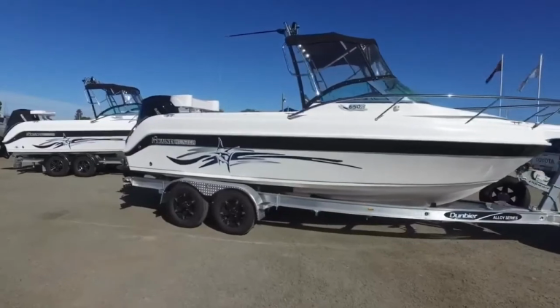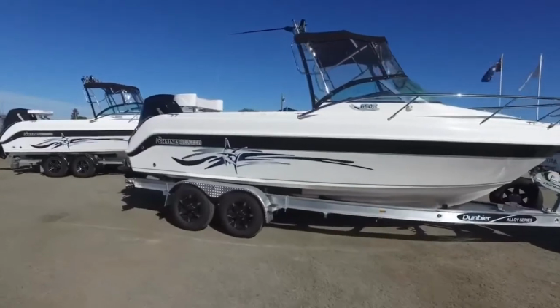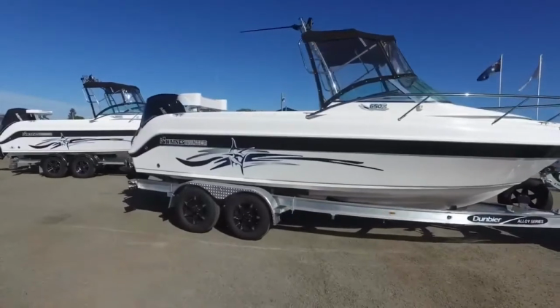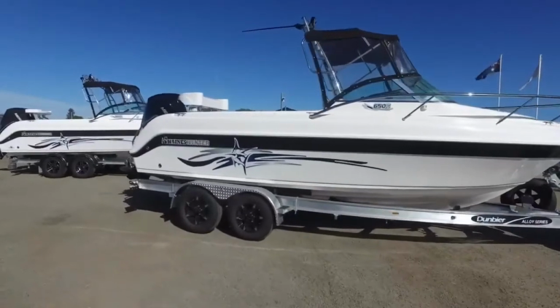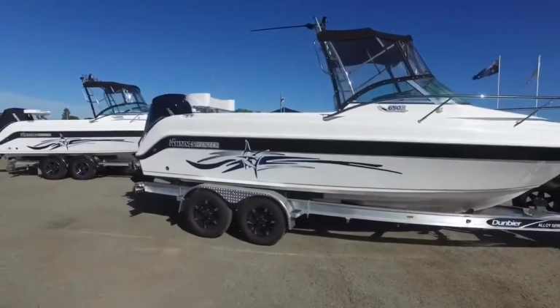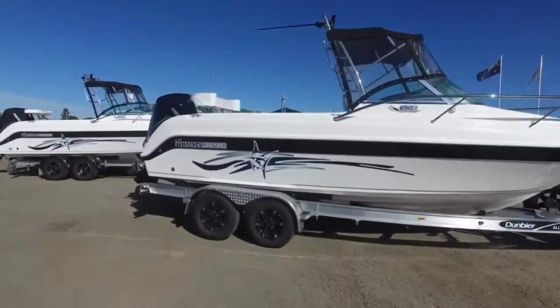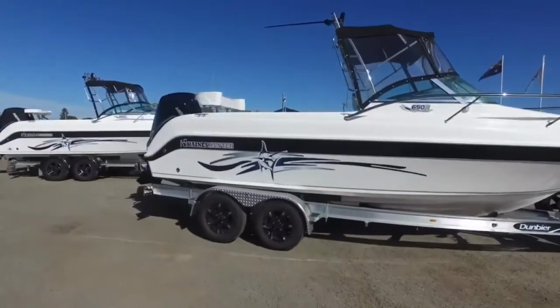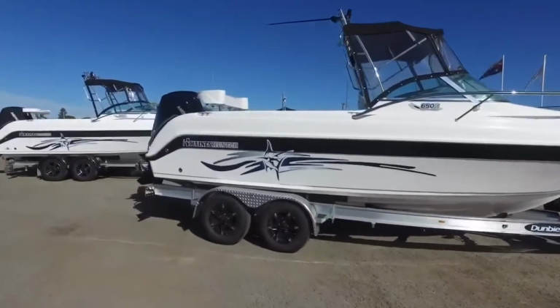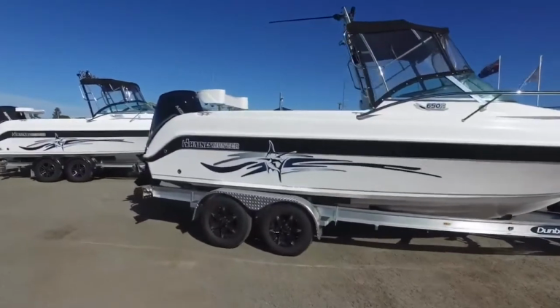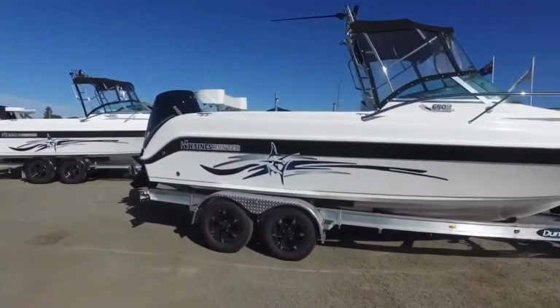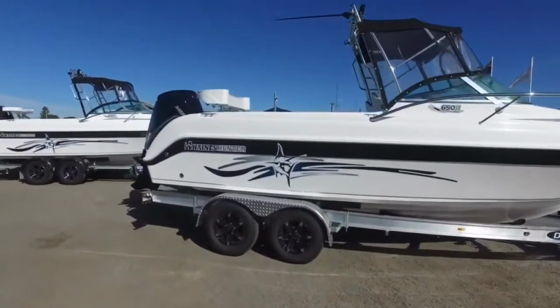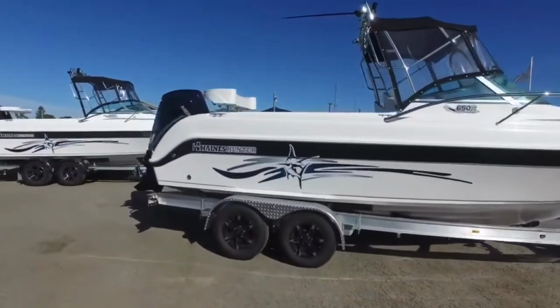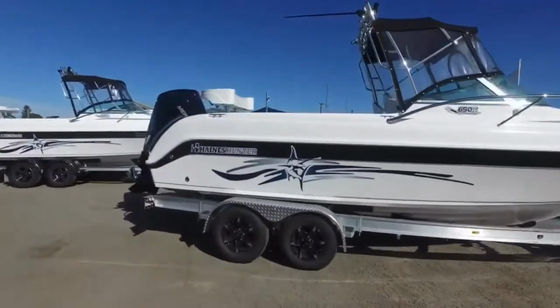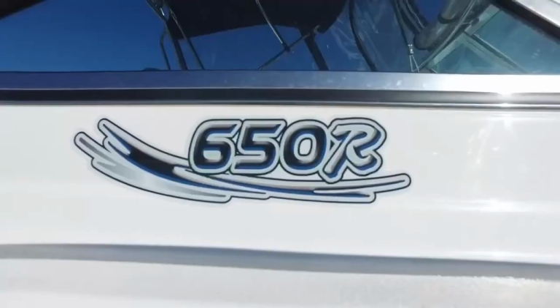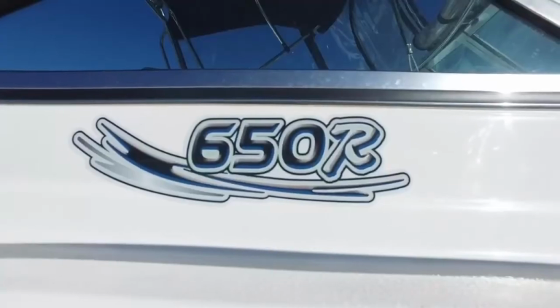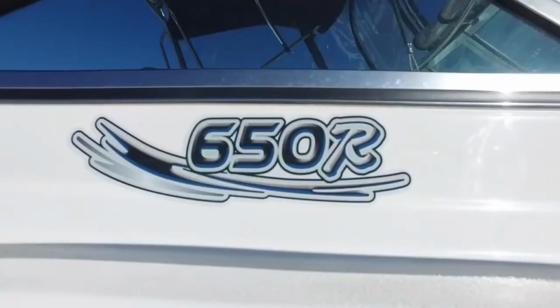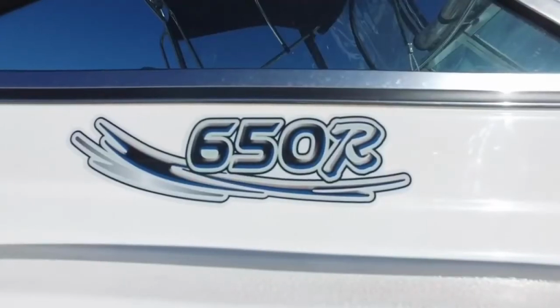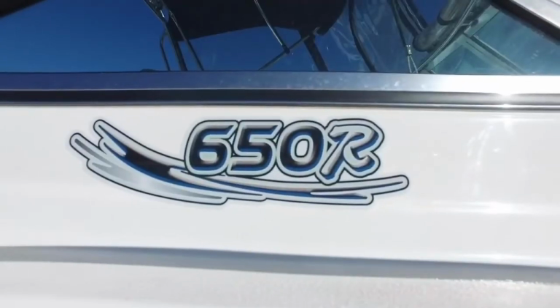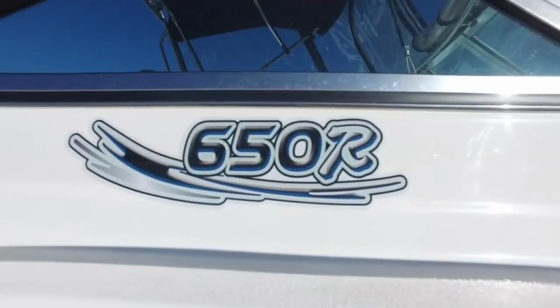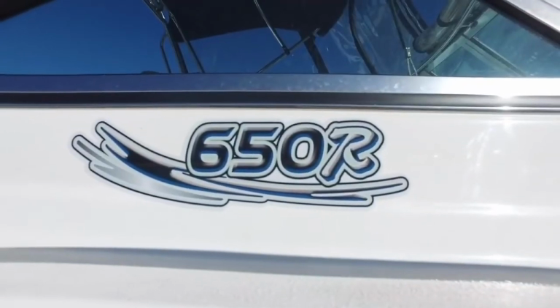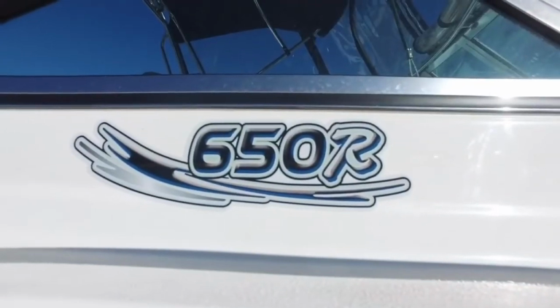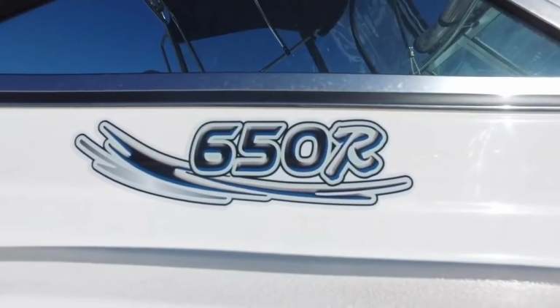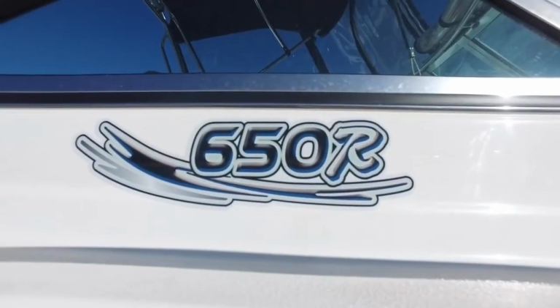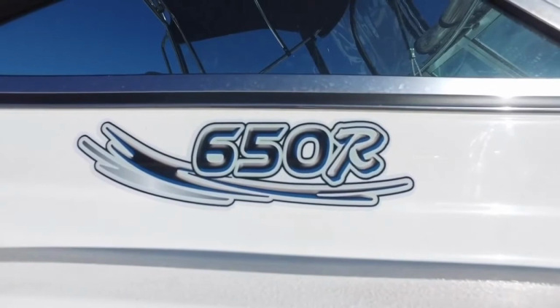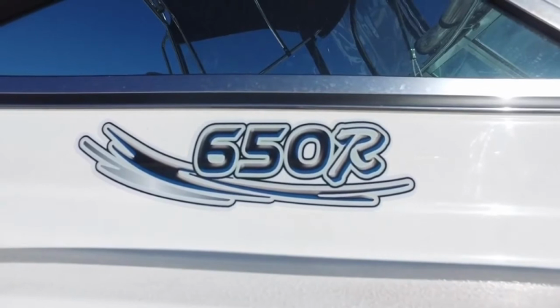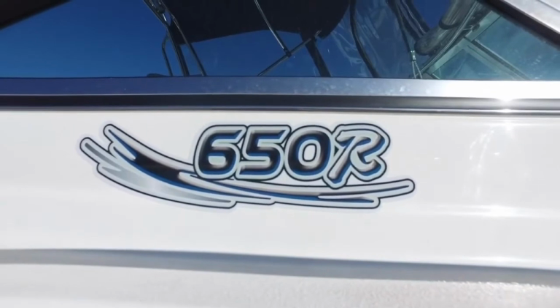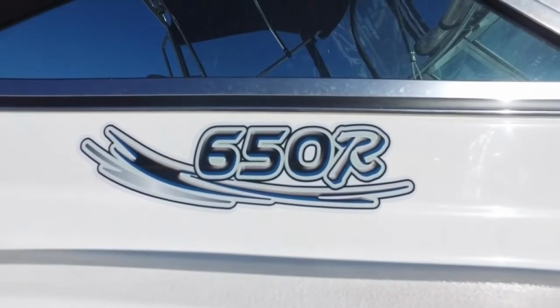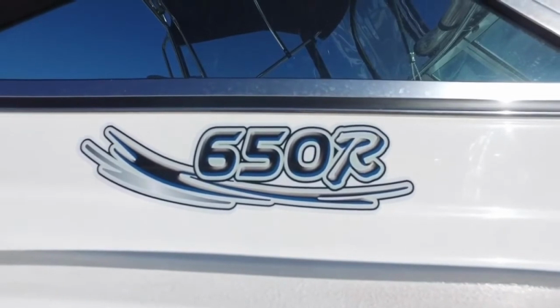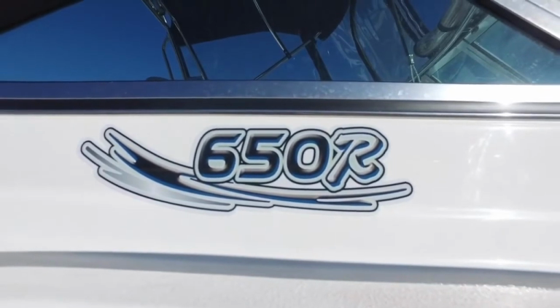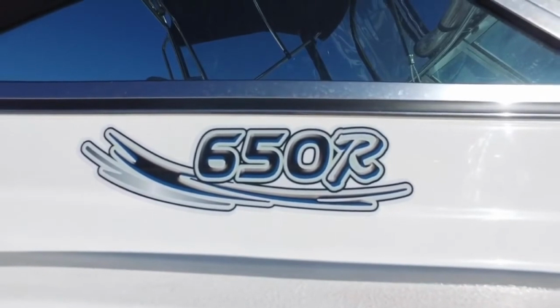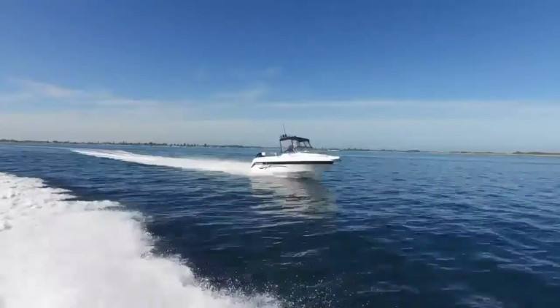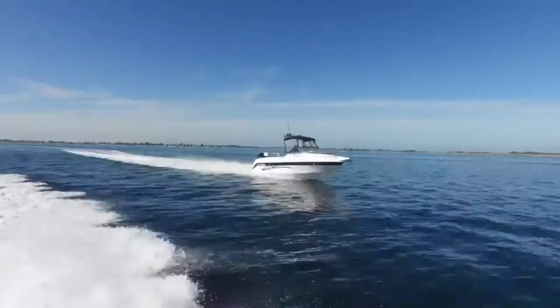Designed for the premium boat buyer, the Hanes Hunter 650R has everything you need in a modern trailer boat.